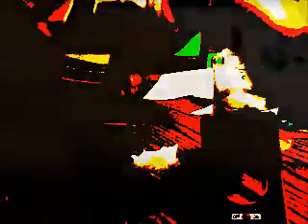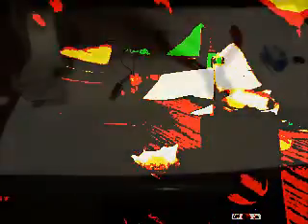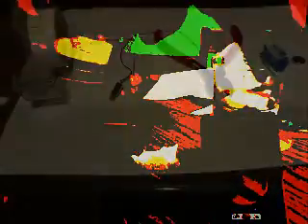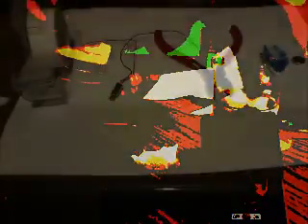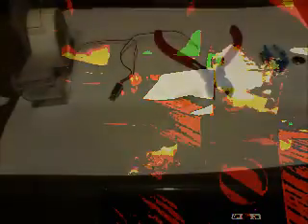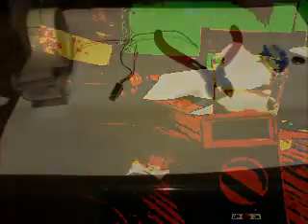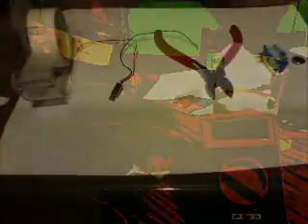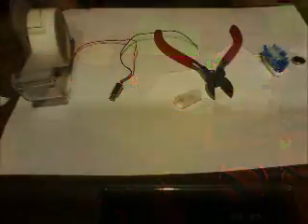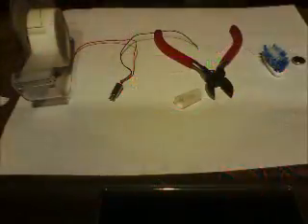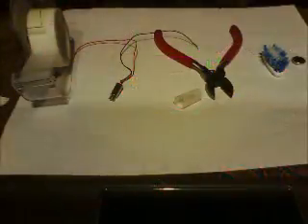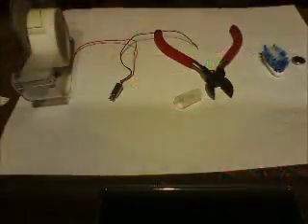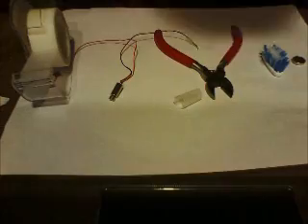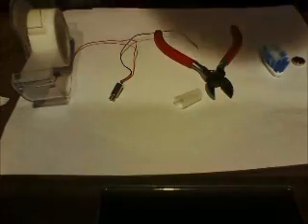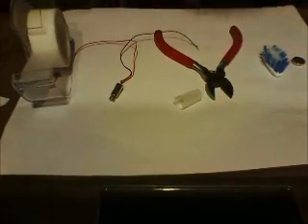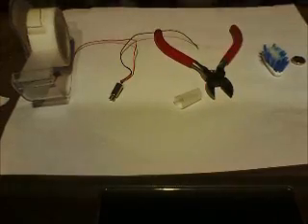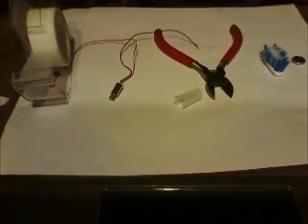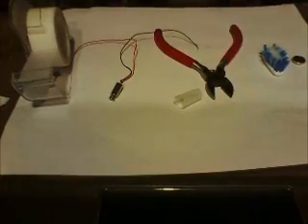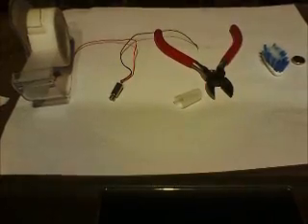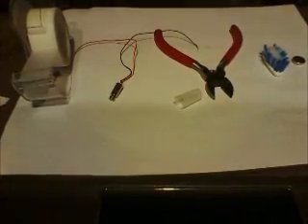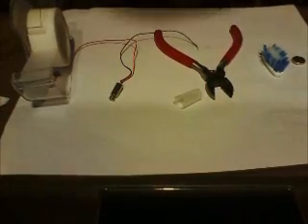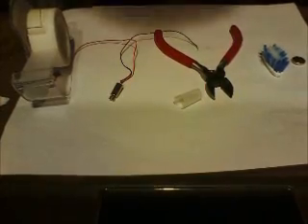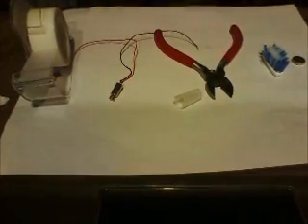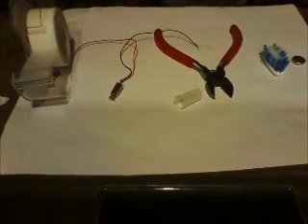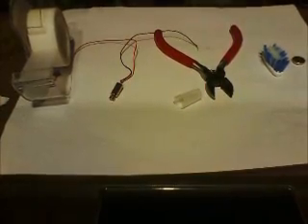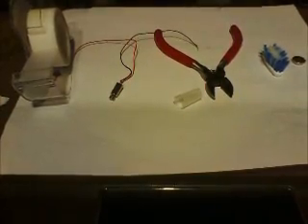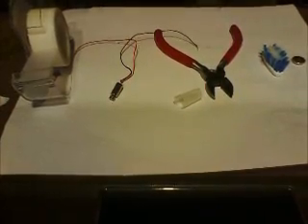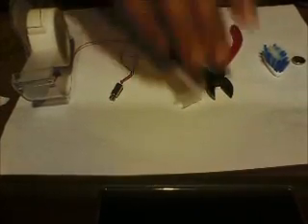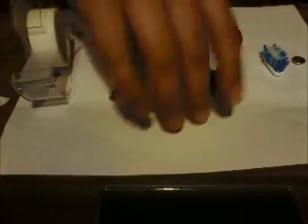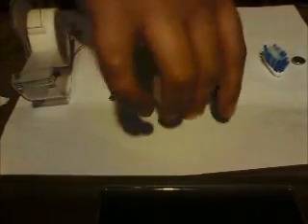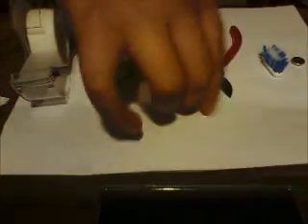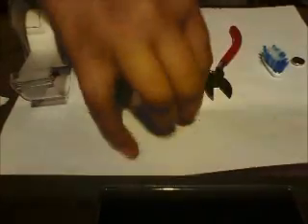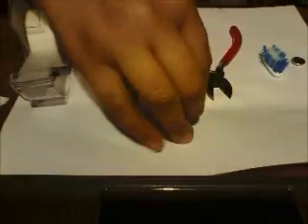Hello people on YouTube, today I'm going to show you how to make a robot. A very simple robot, but a robot really.